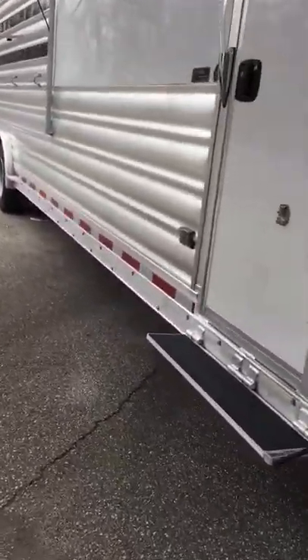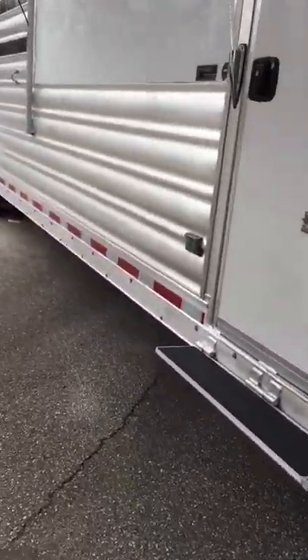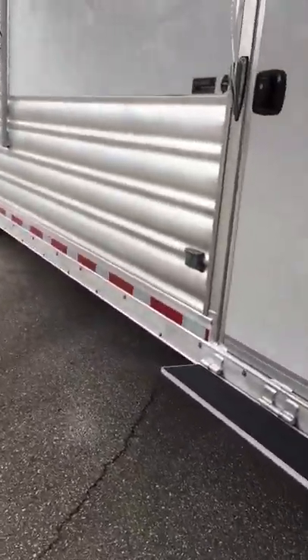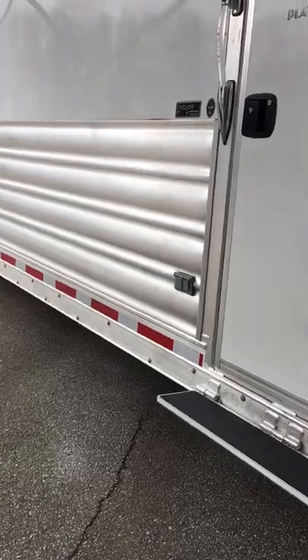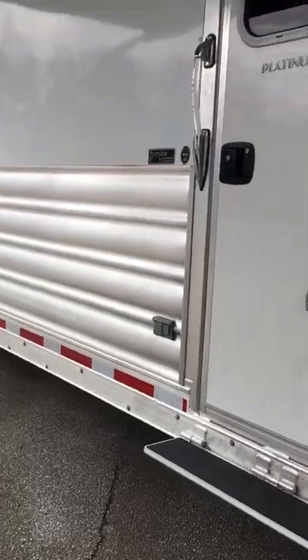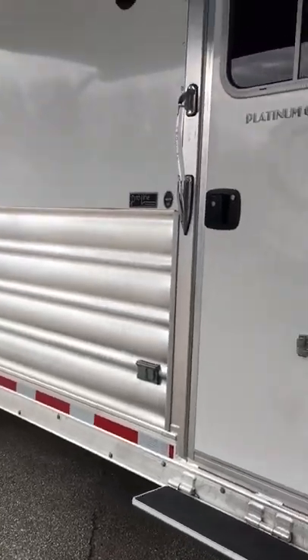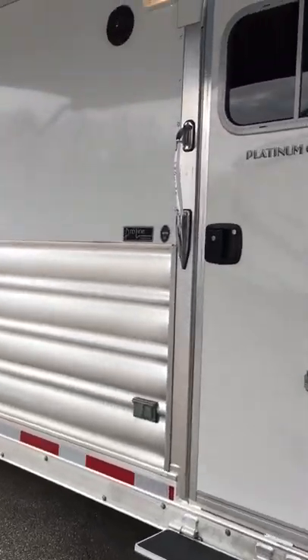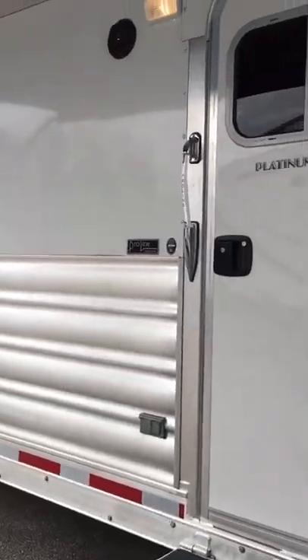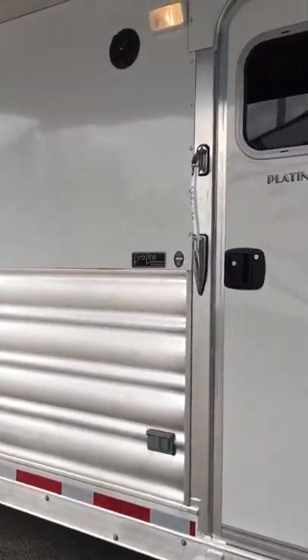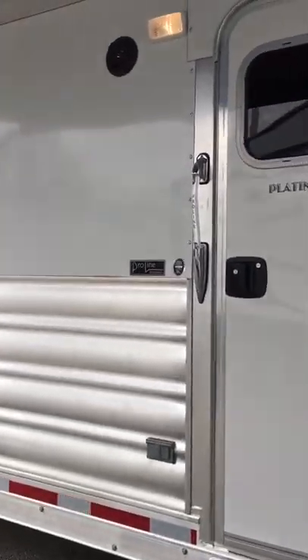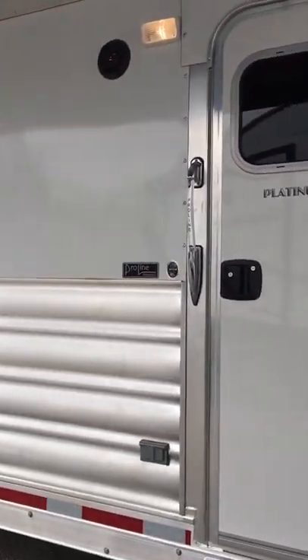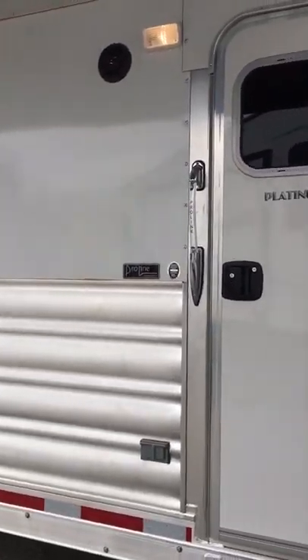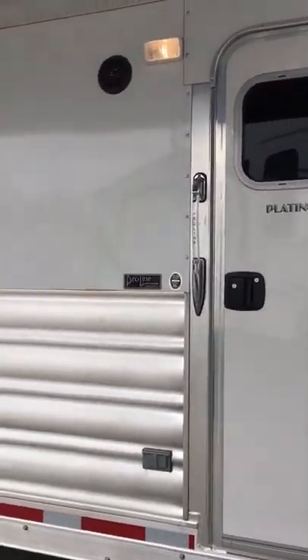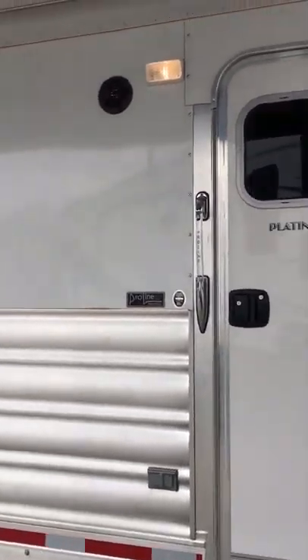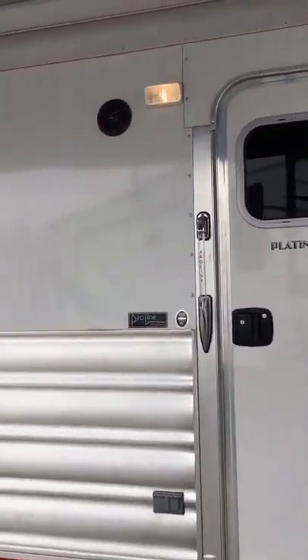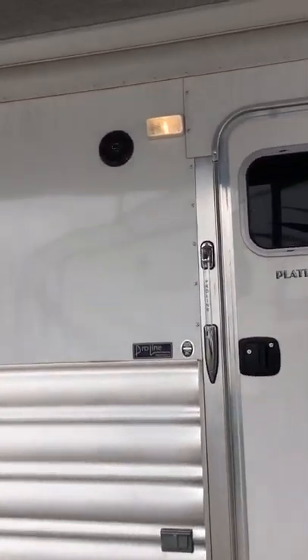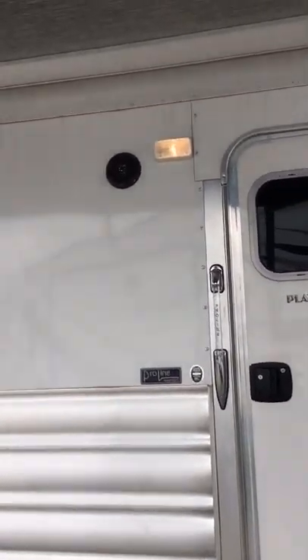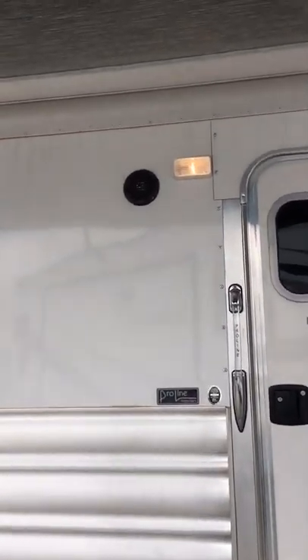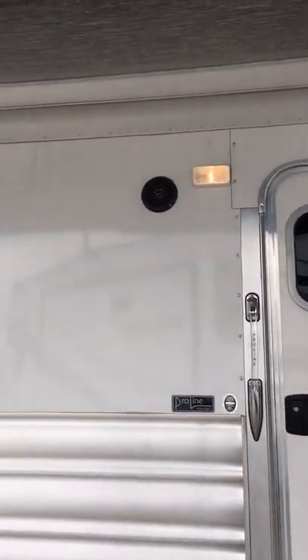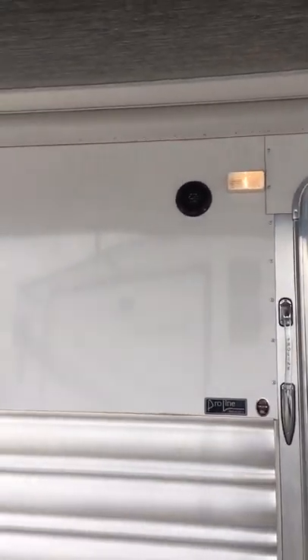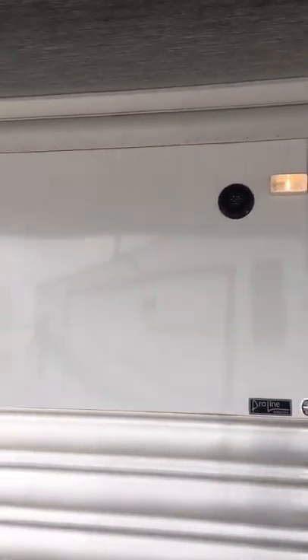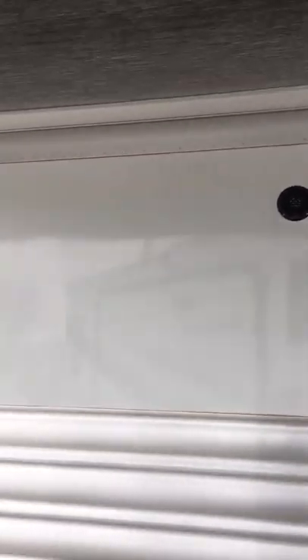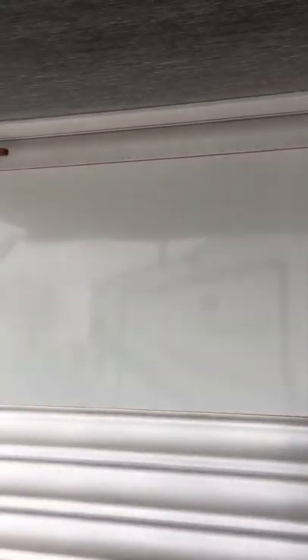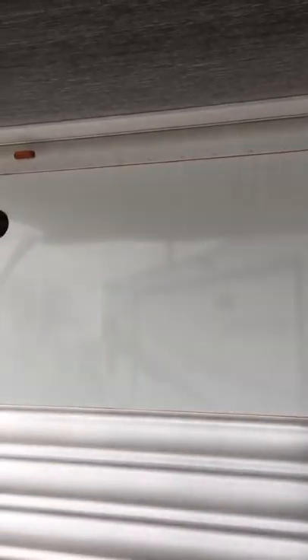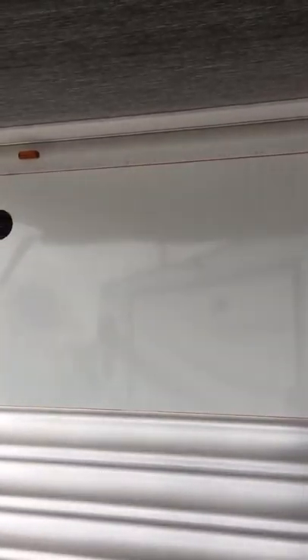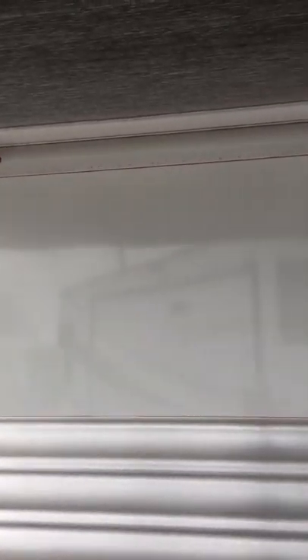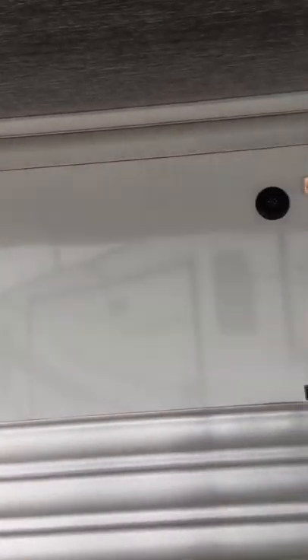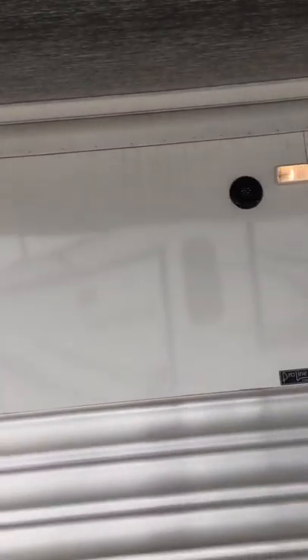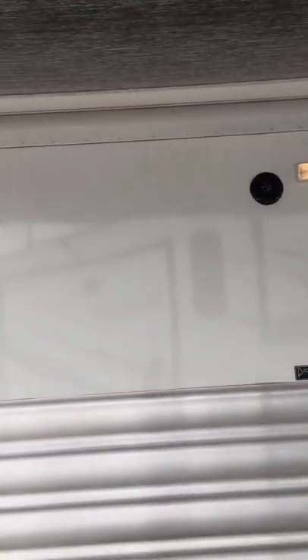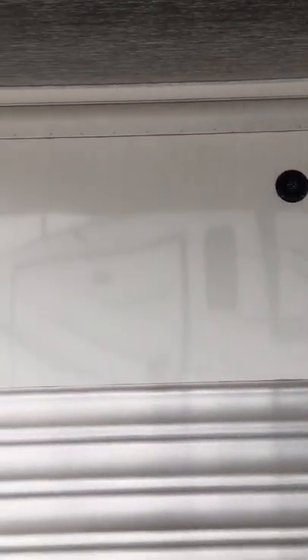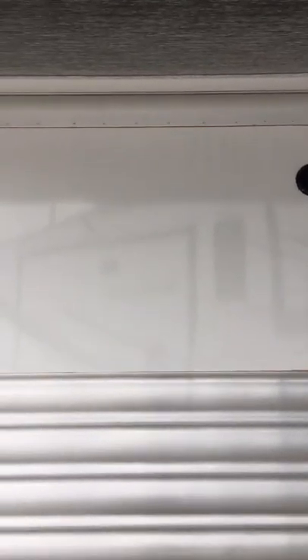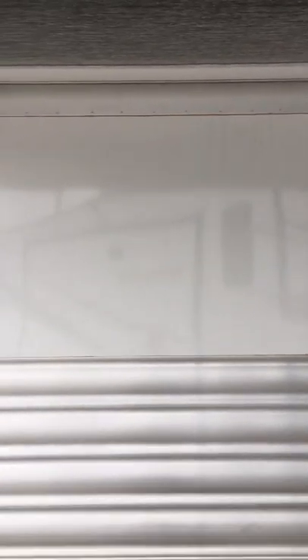Step at the living quarters door, grab handle, porch light, two exterior speakers.